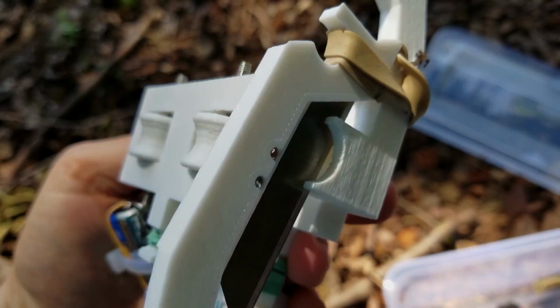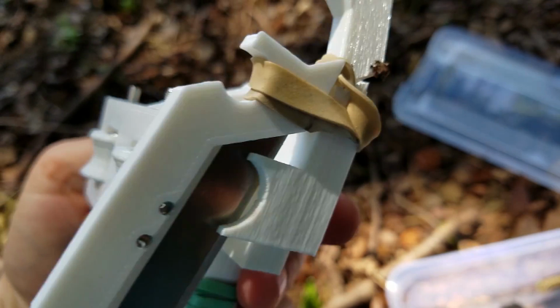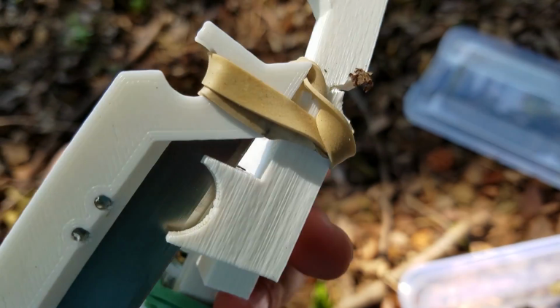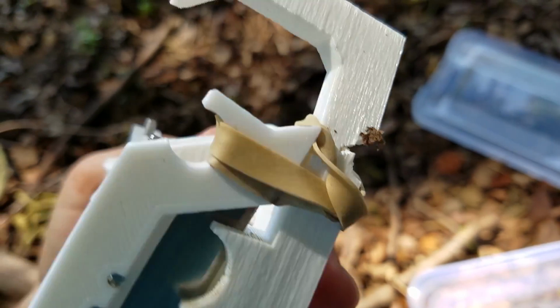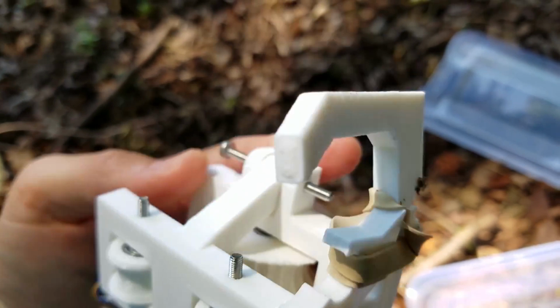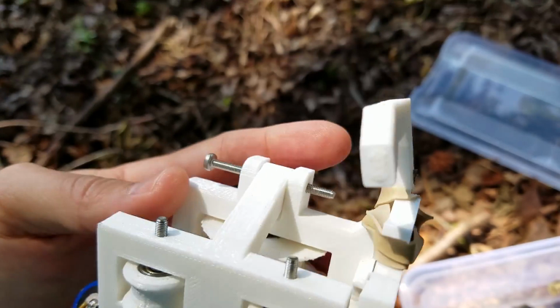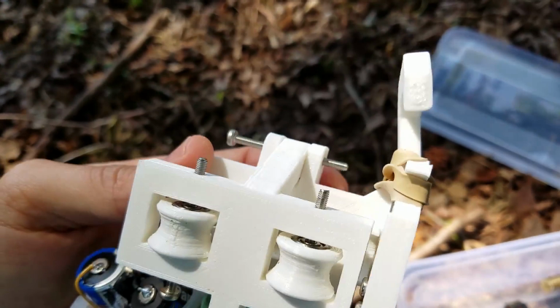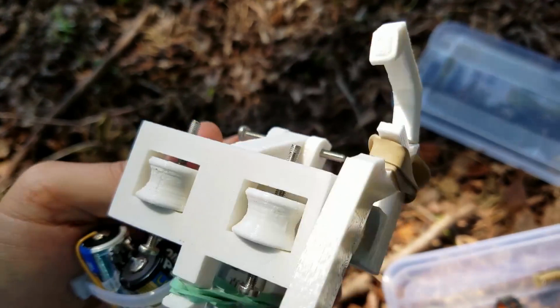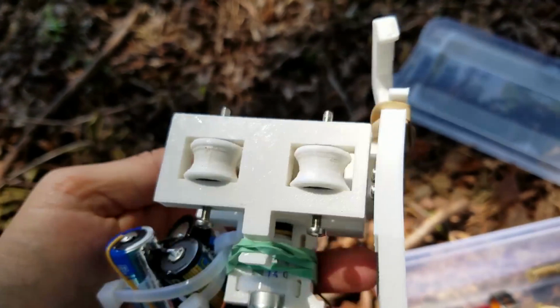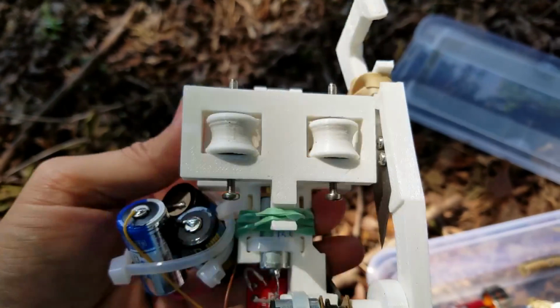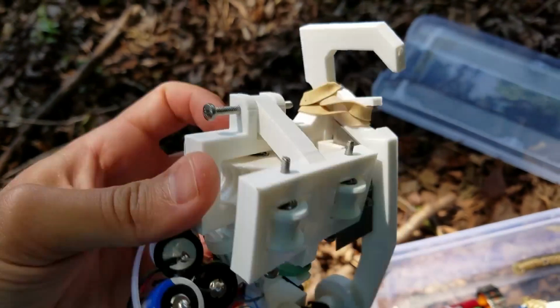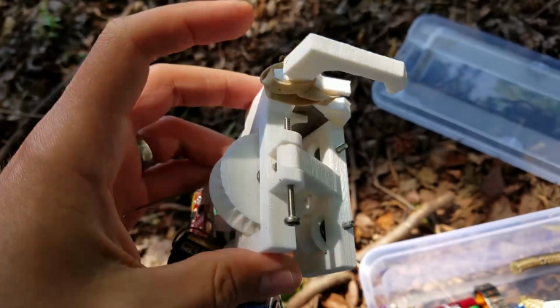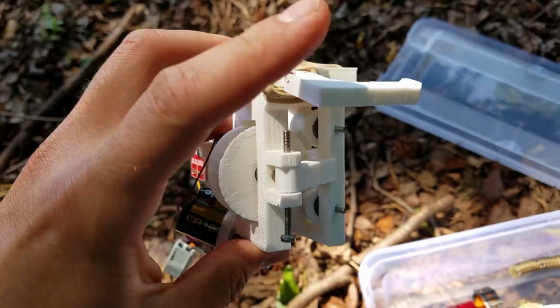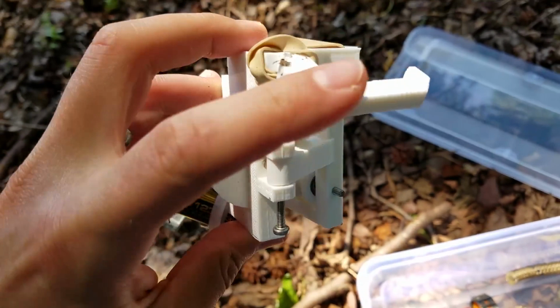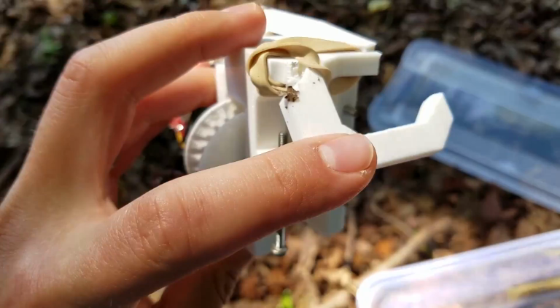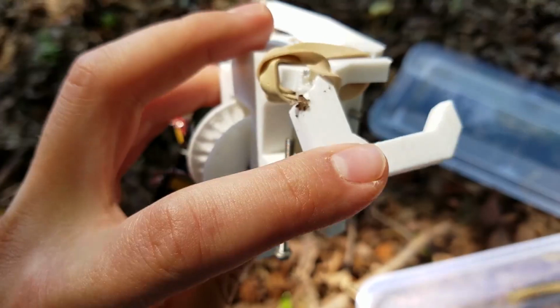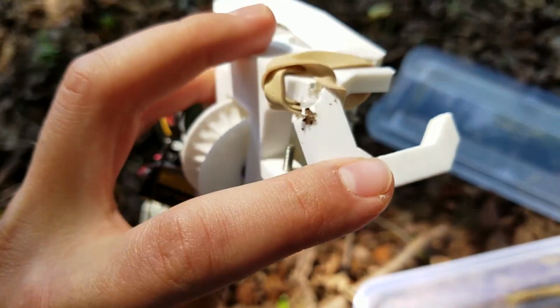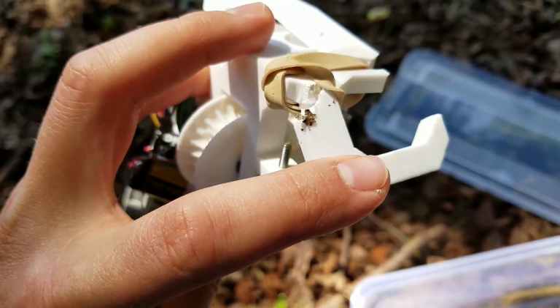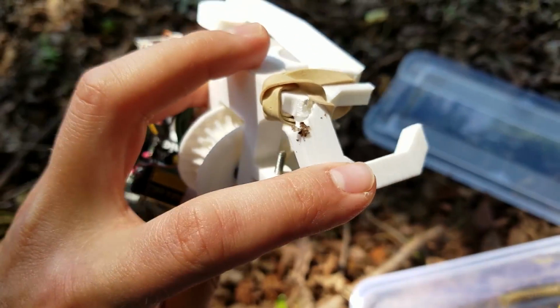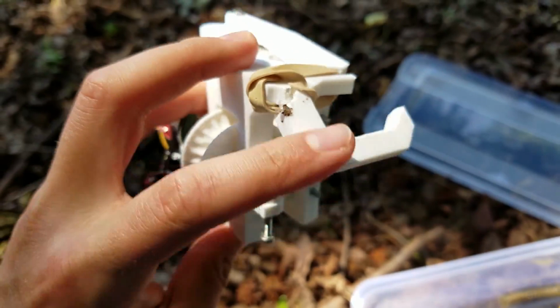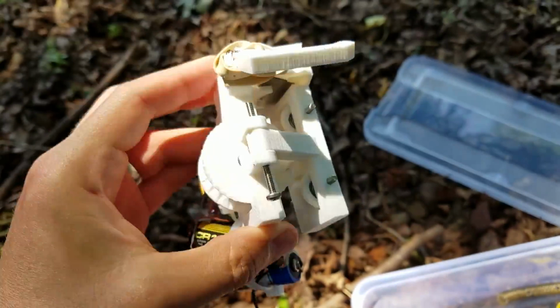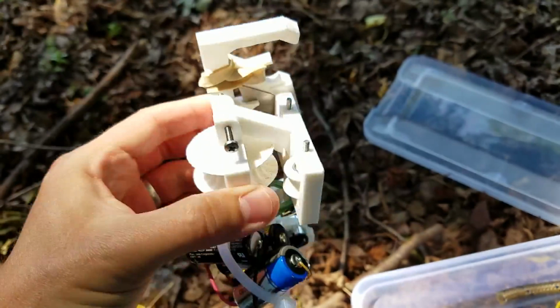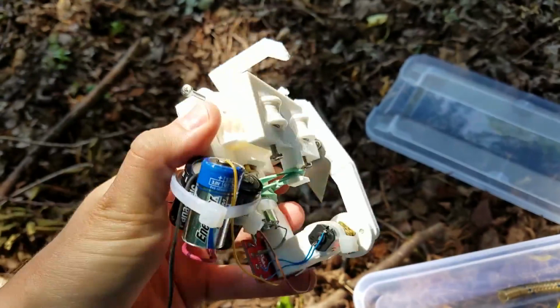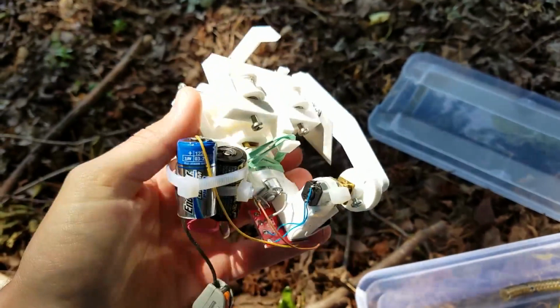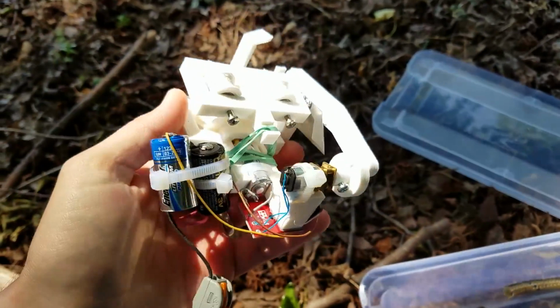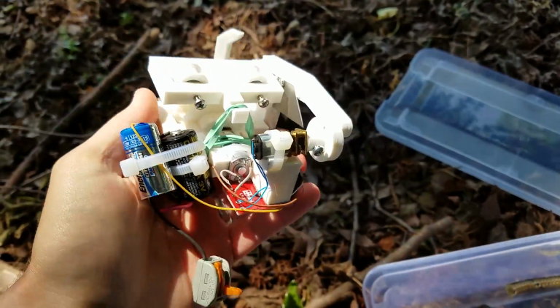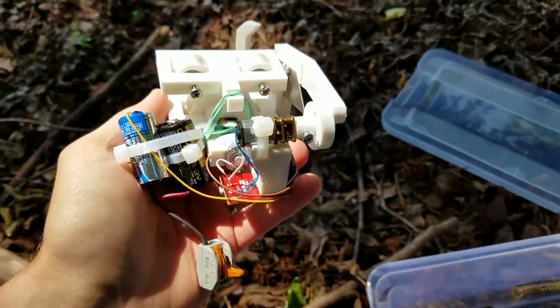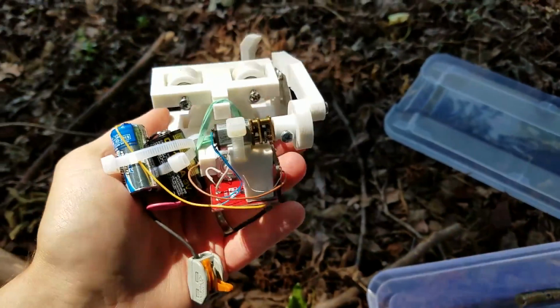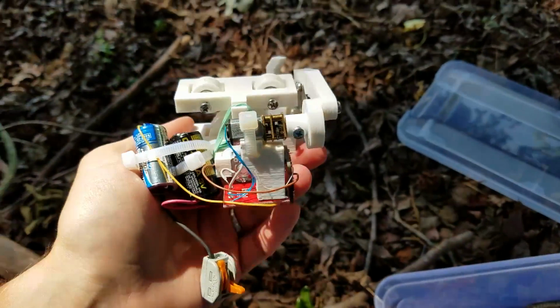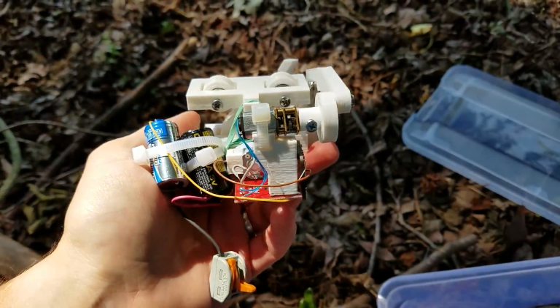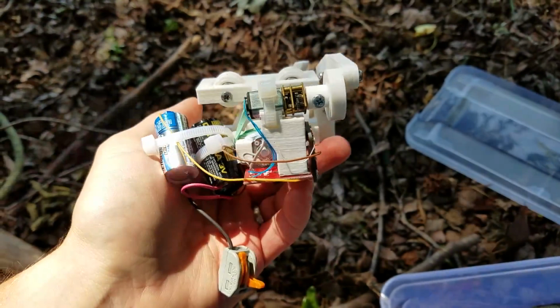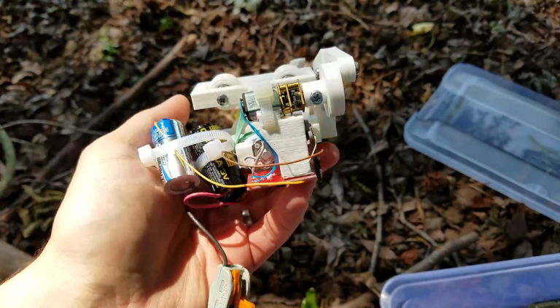Well, he took some damage in the fall, but that's okay because it's a single-use, single-mission robot.